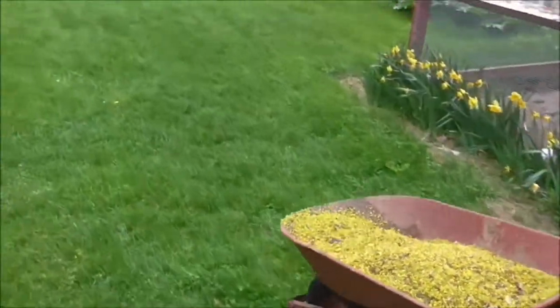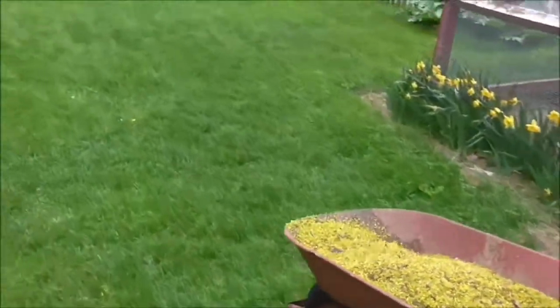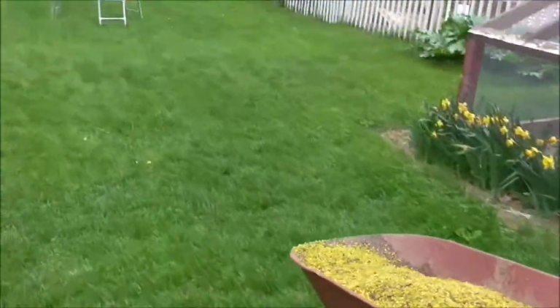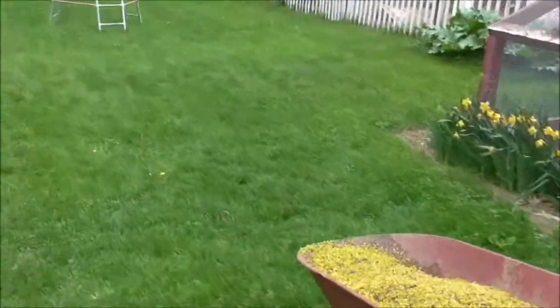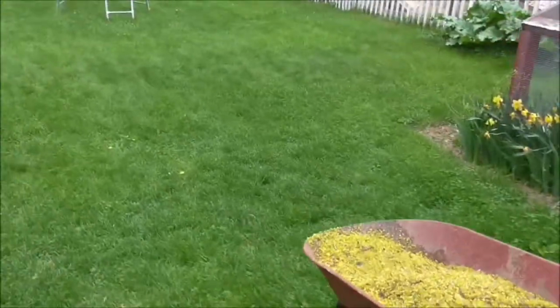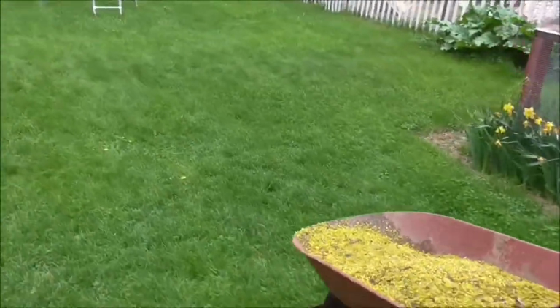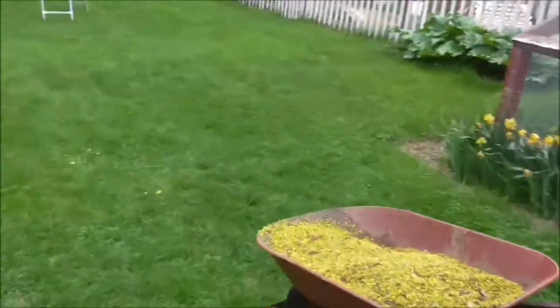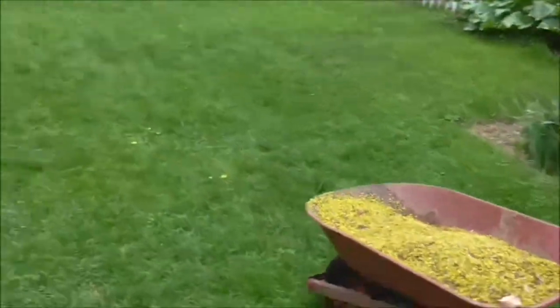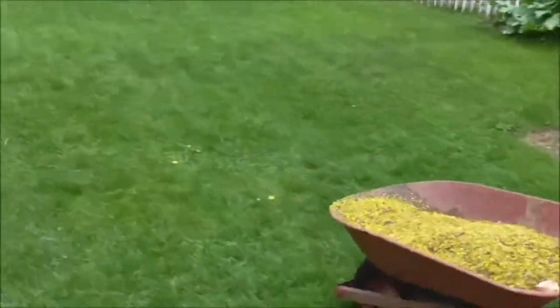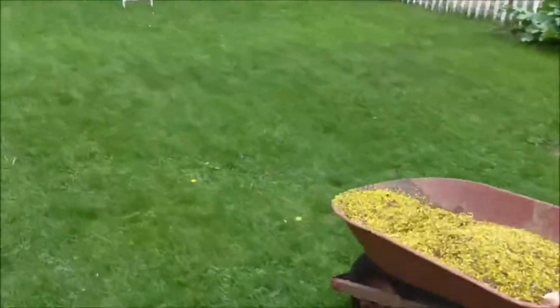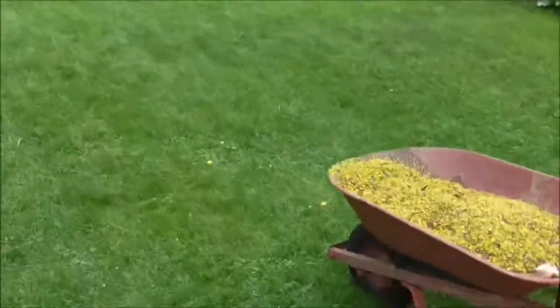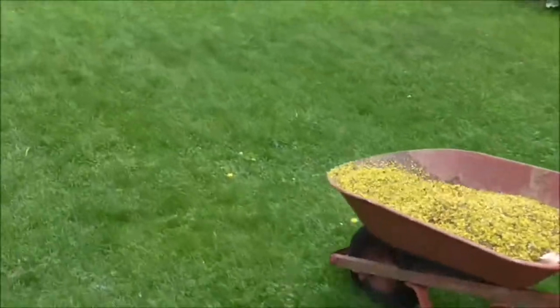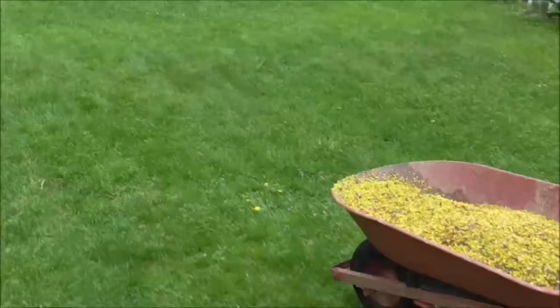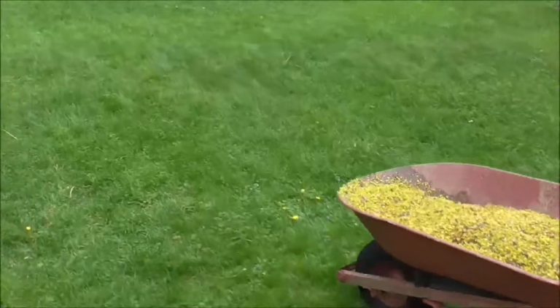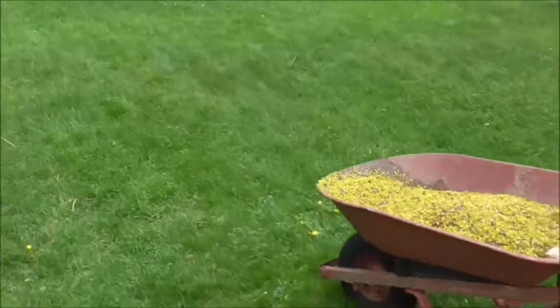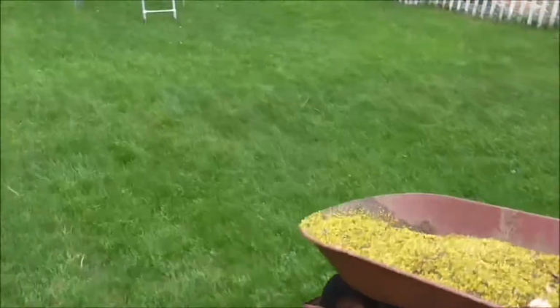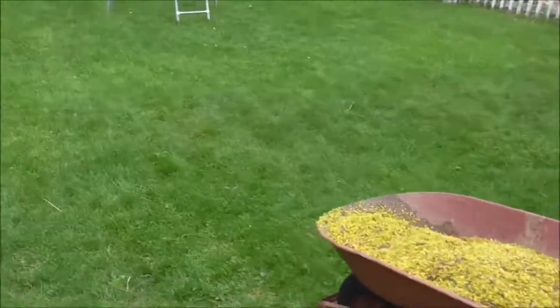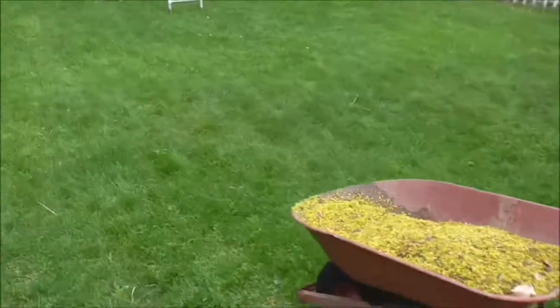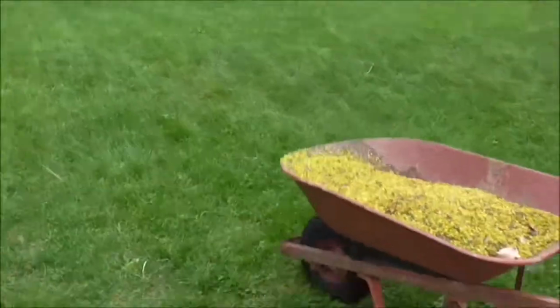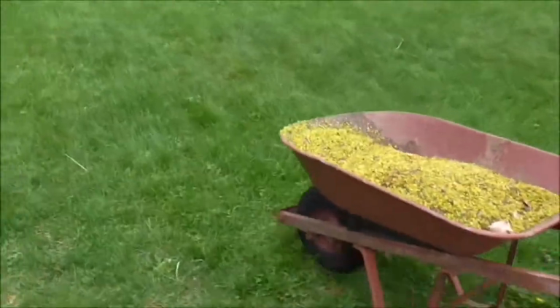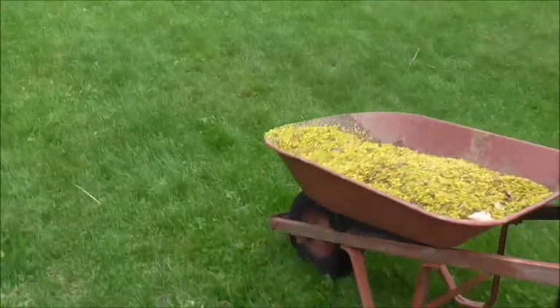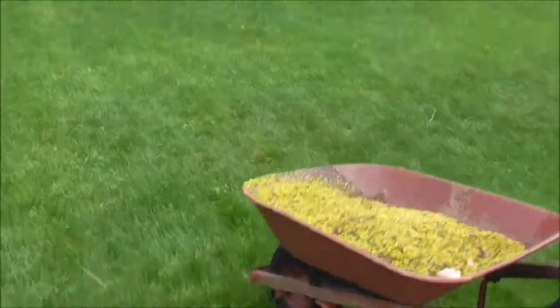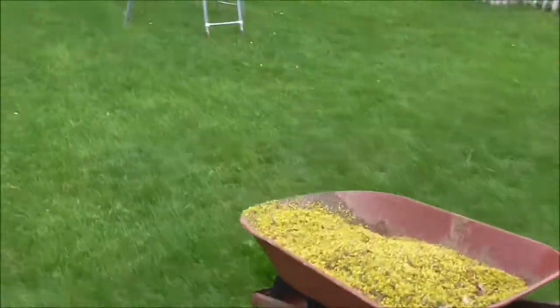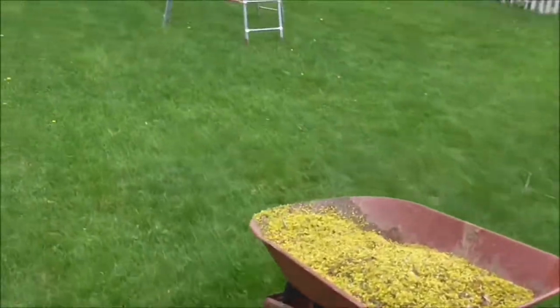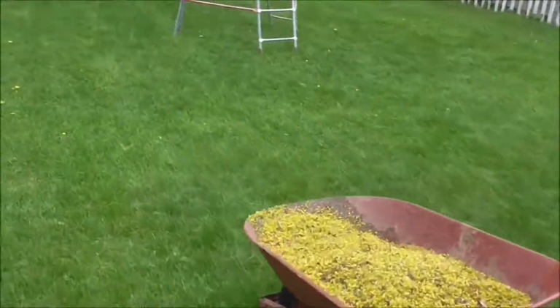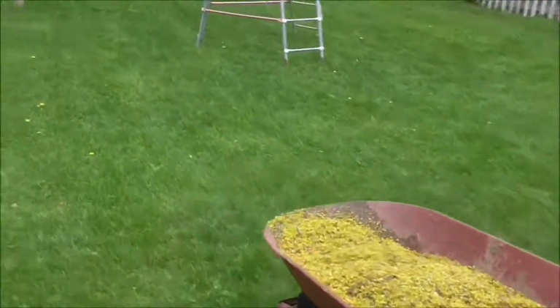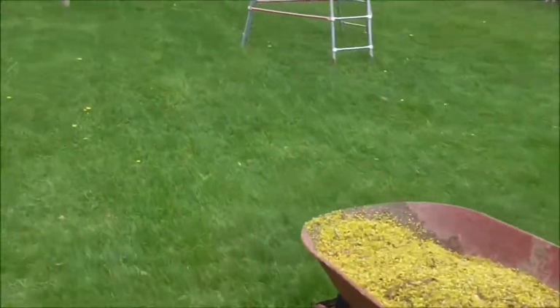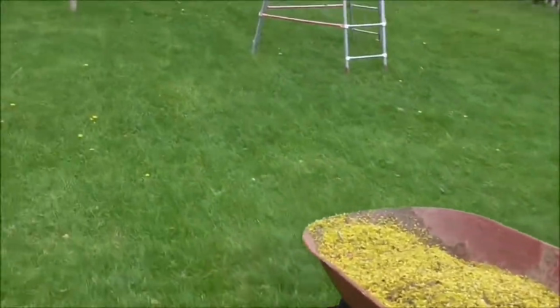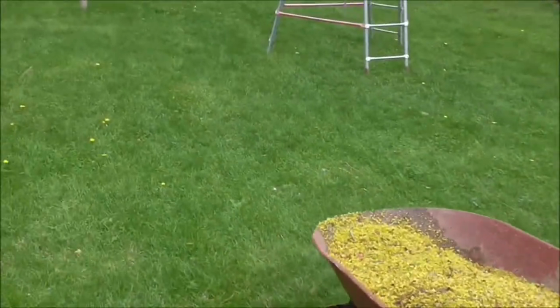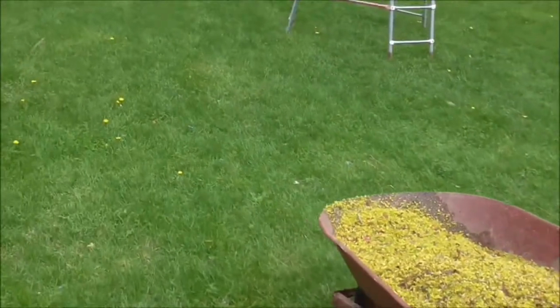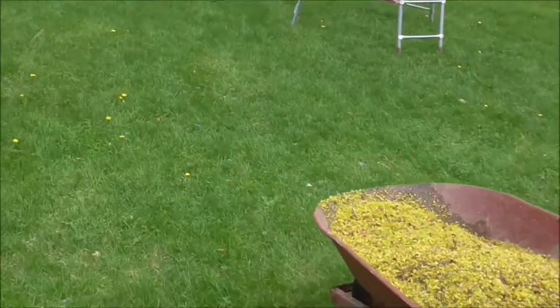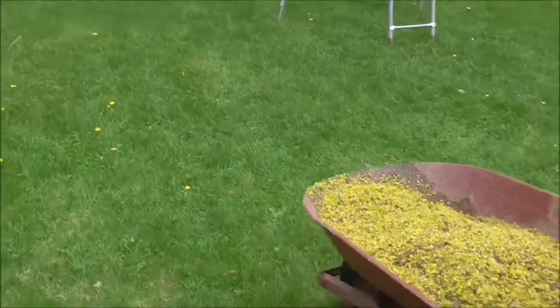And these things make good compost, so we're going to go put it in the compost pile.